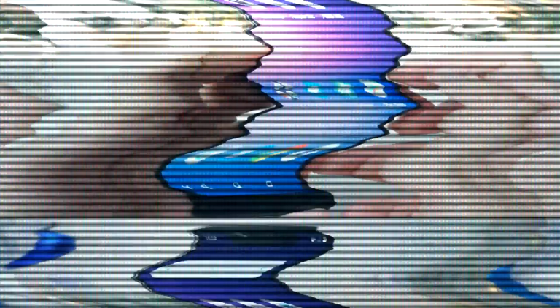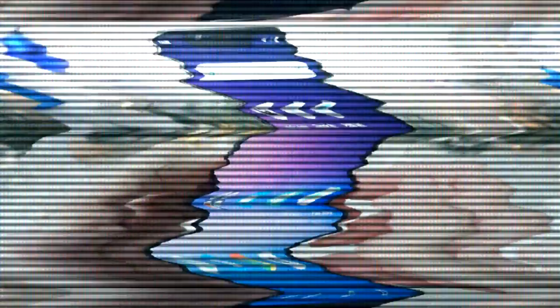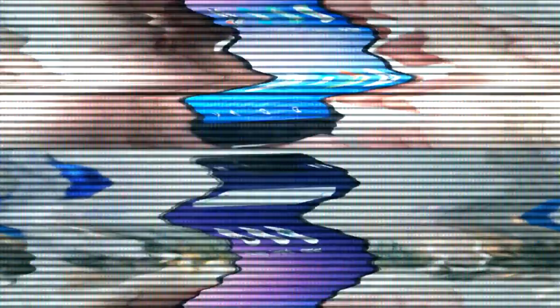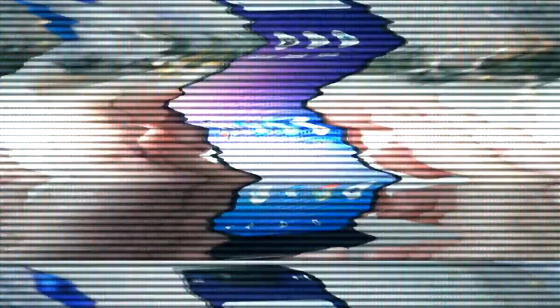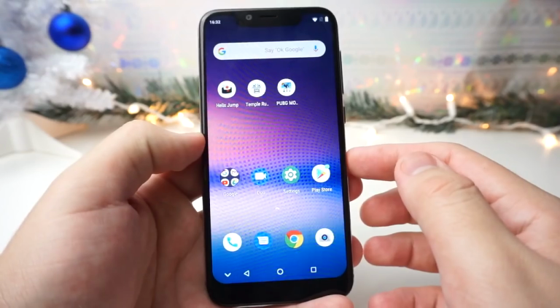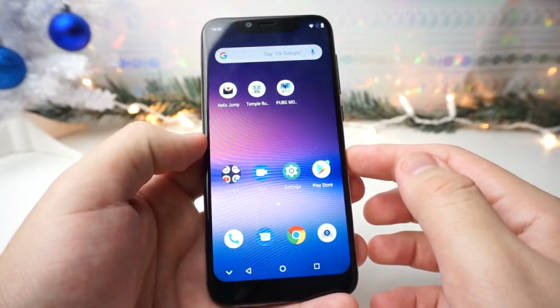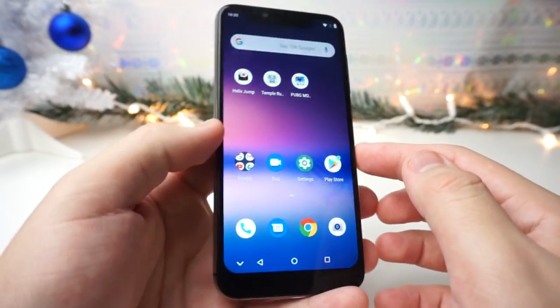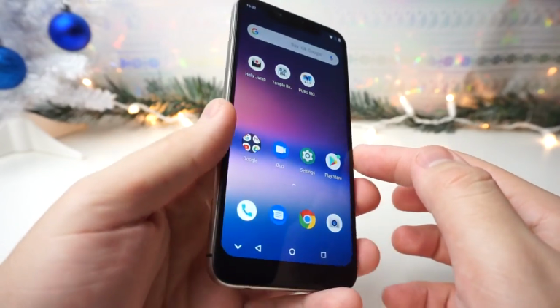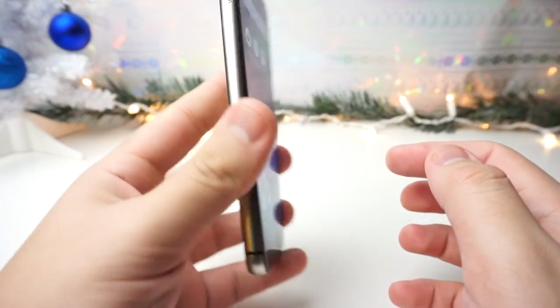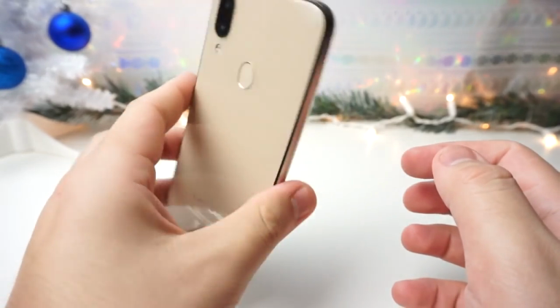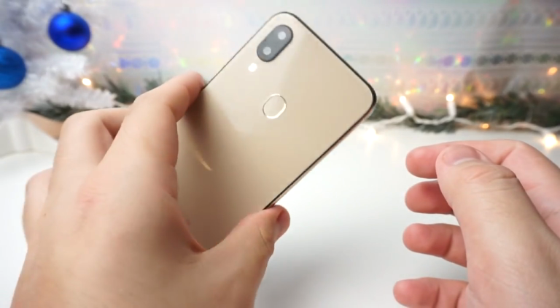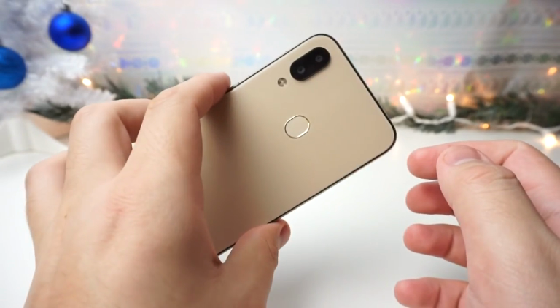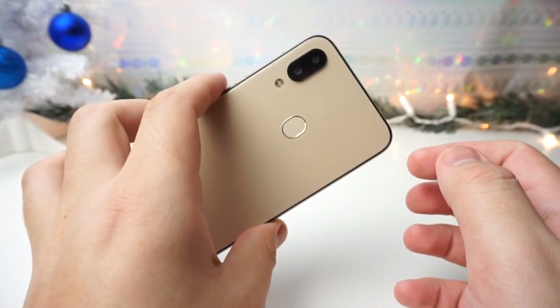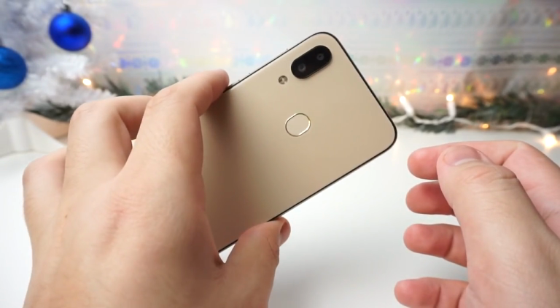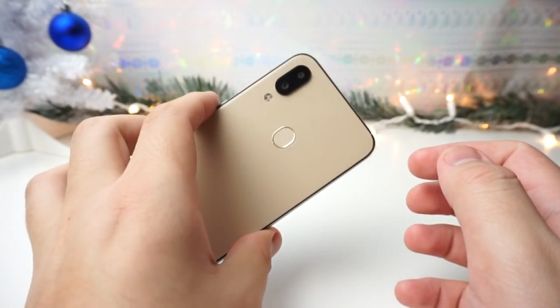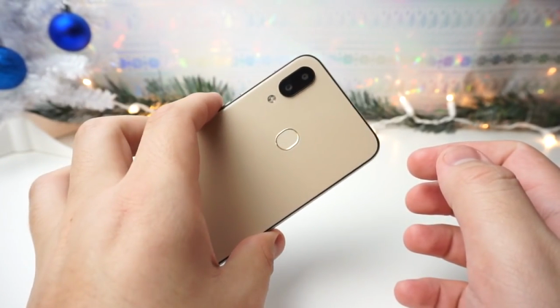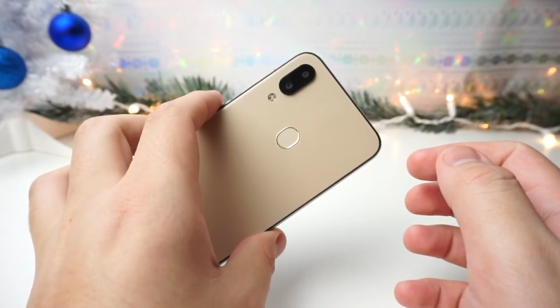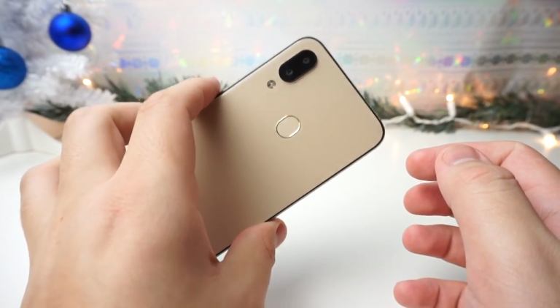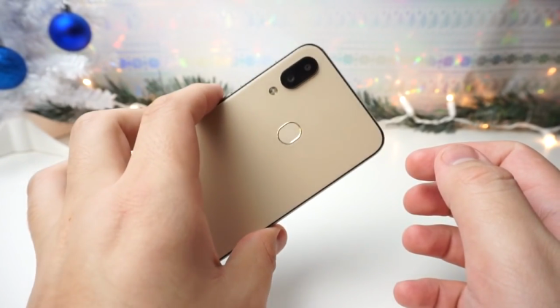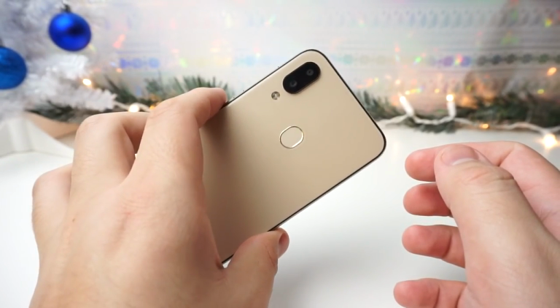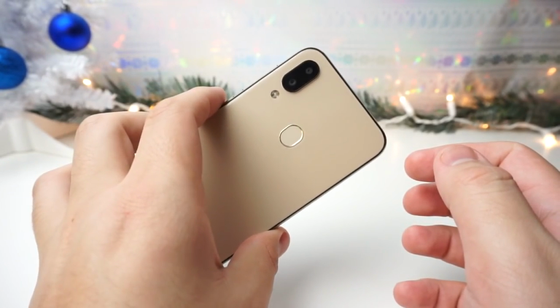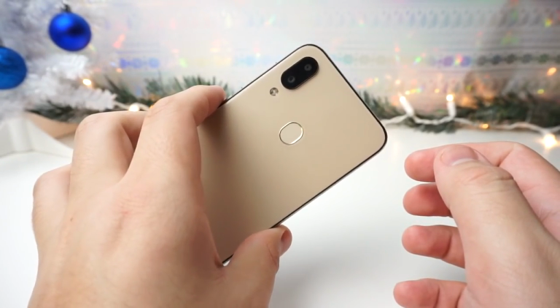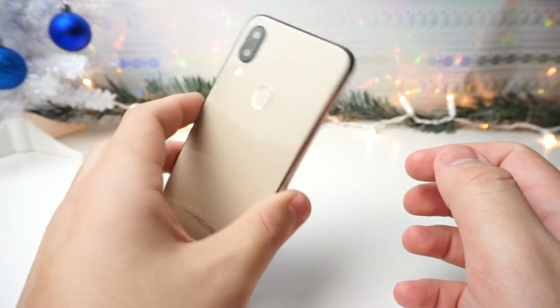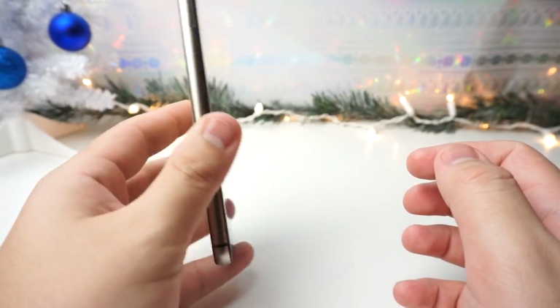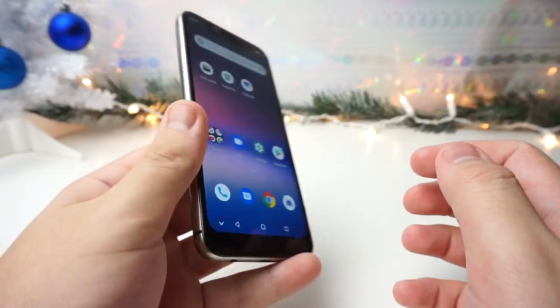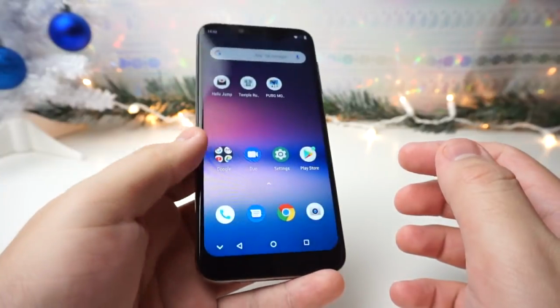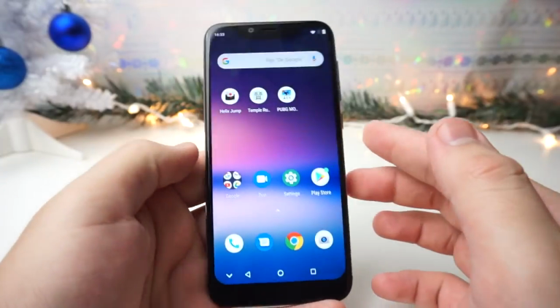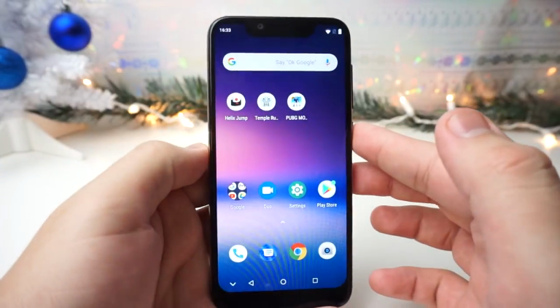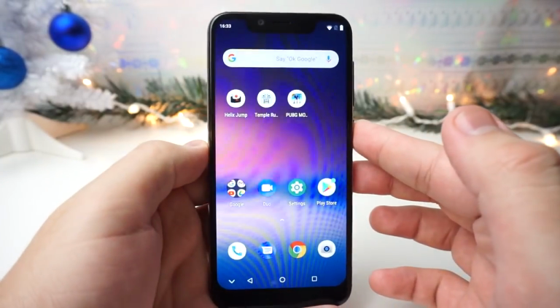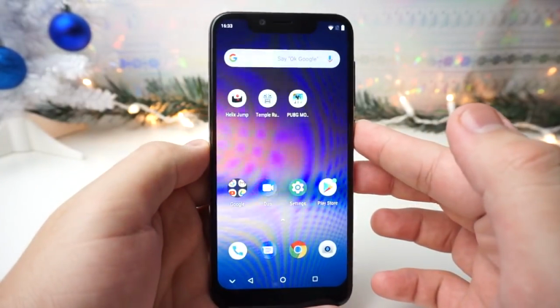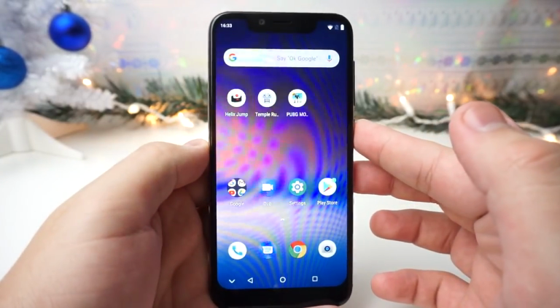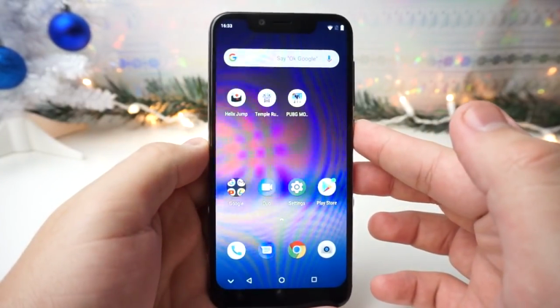What's up TechGang, Stefan here from TechRite. Today we're going to be doing the gaming review on the new Humidigi A3 Pro. Stay tuned.